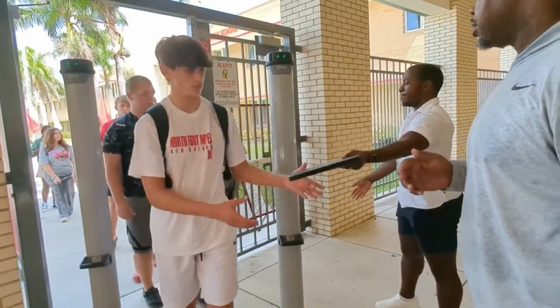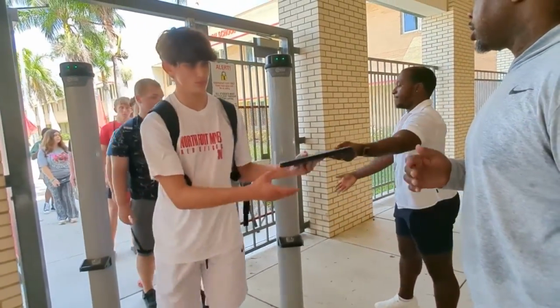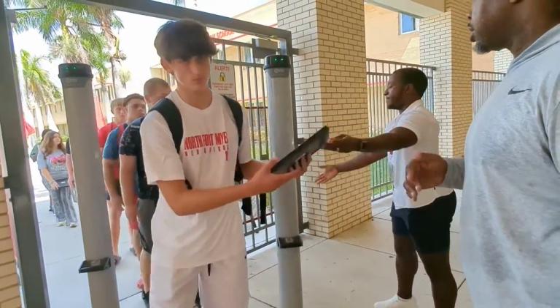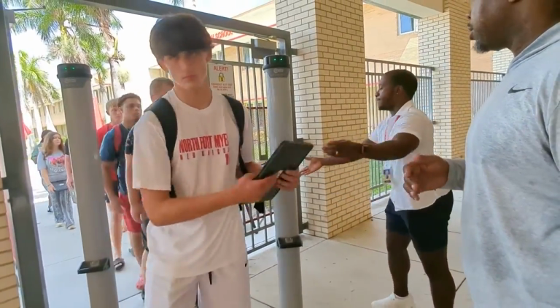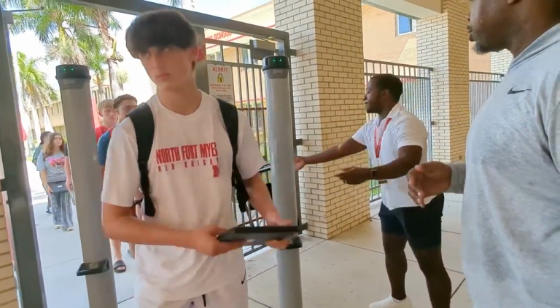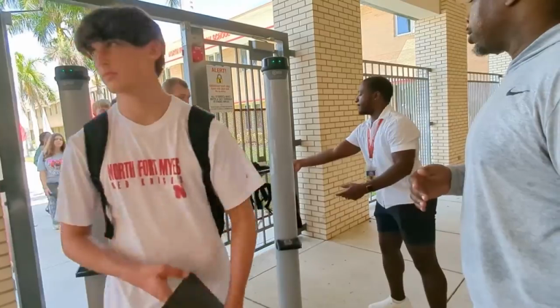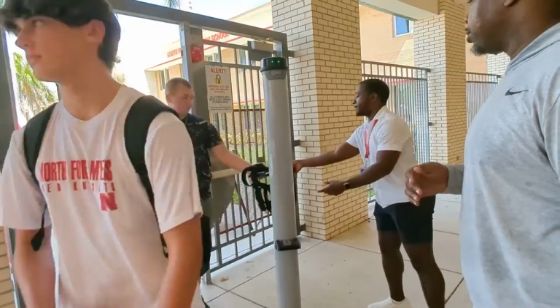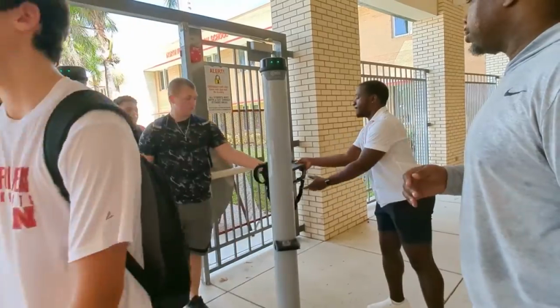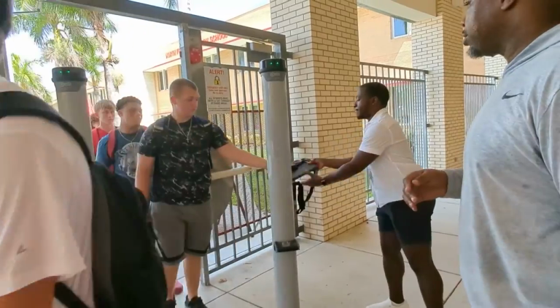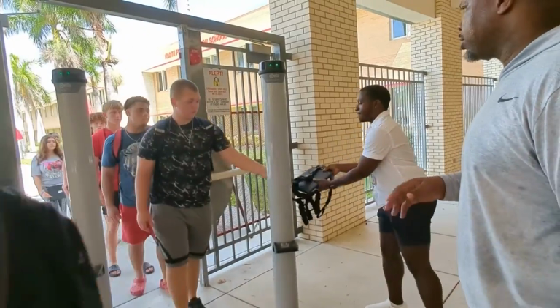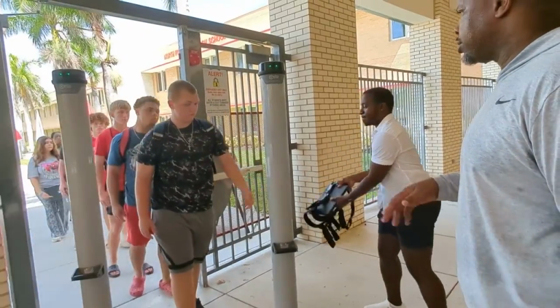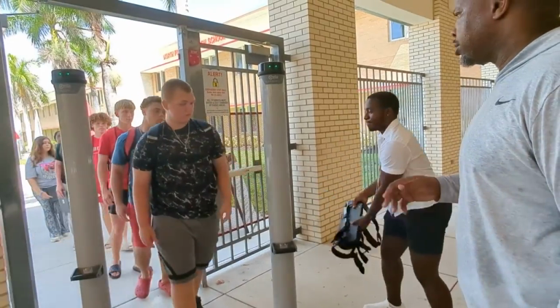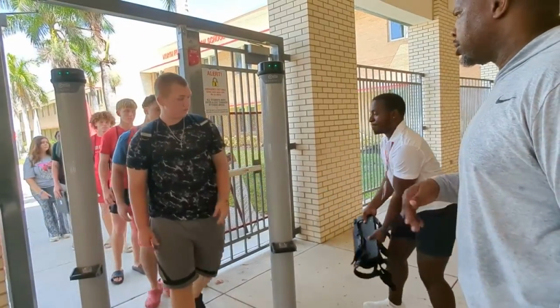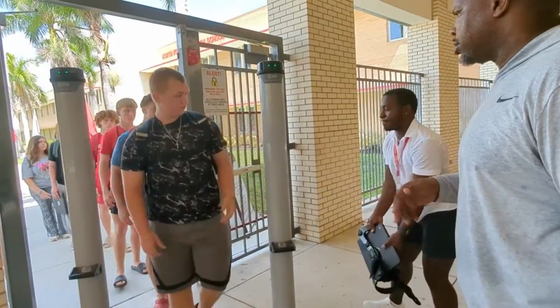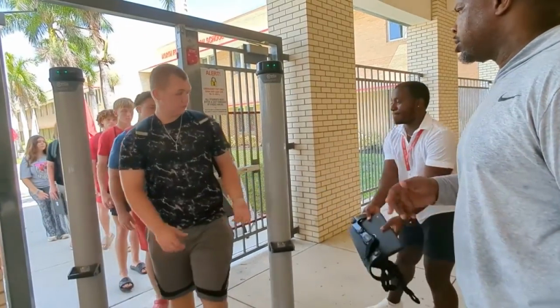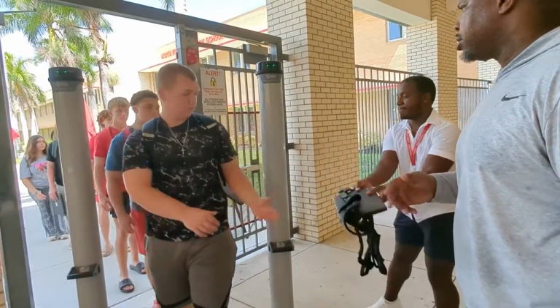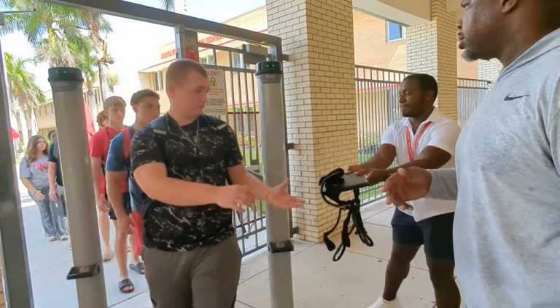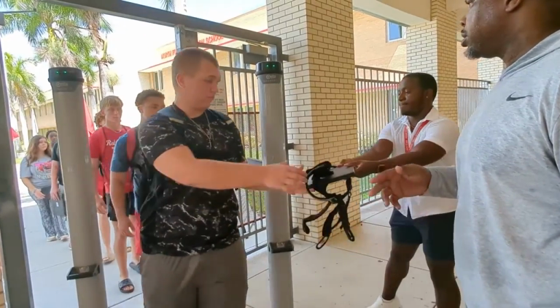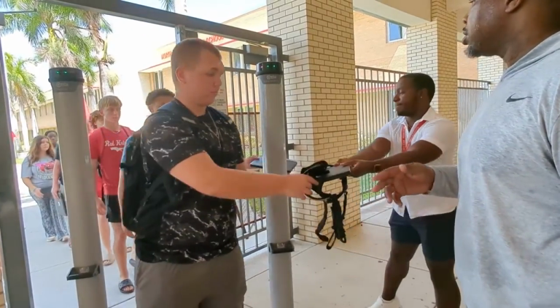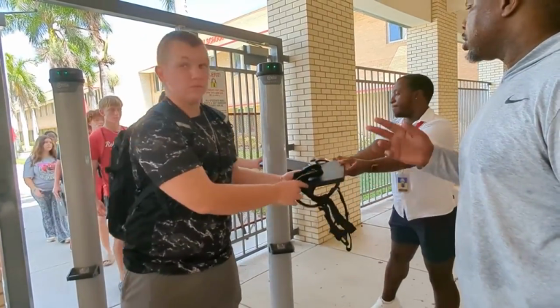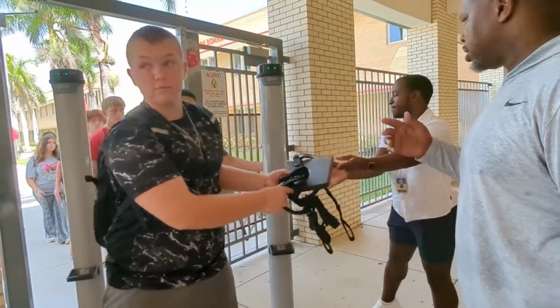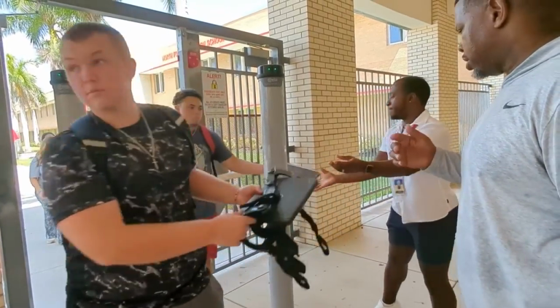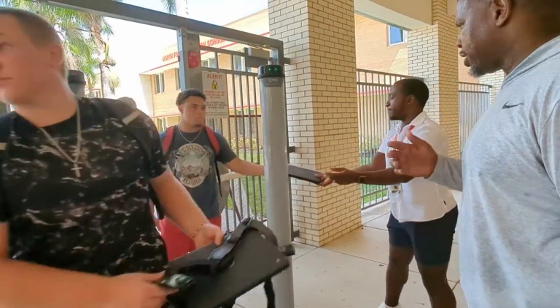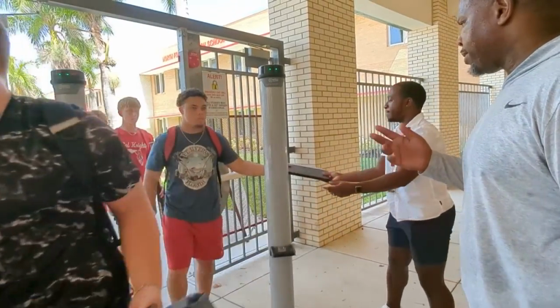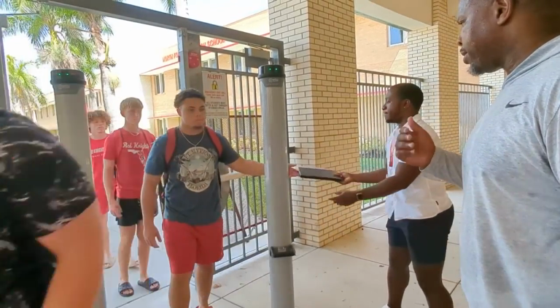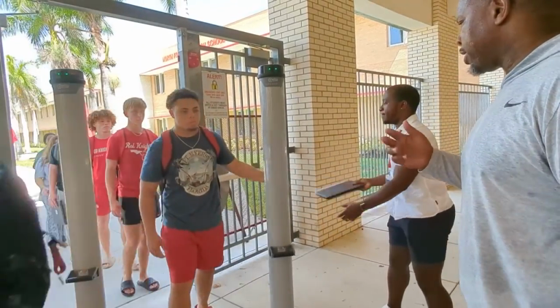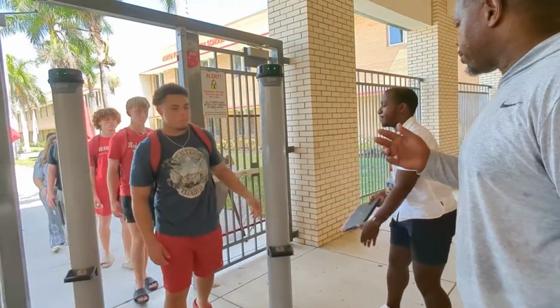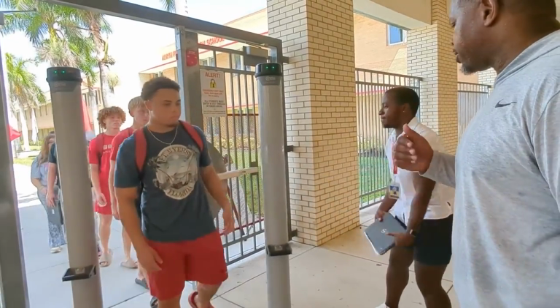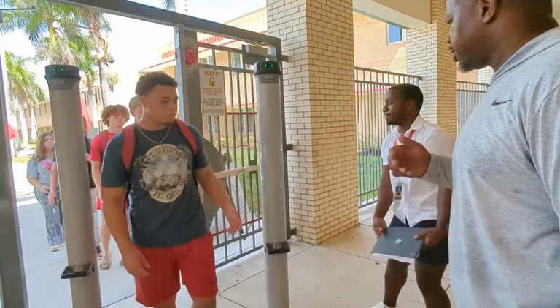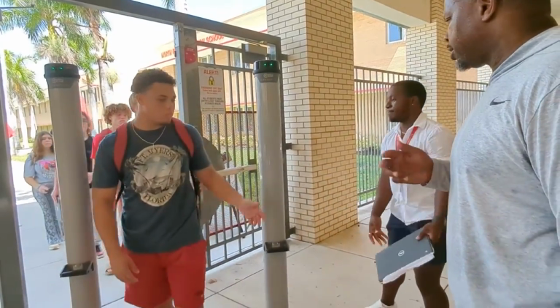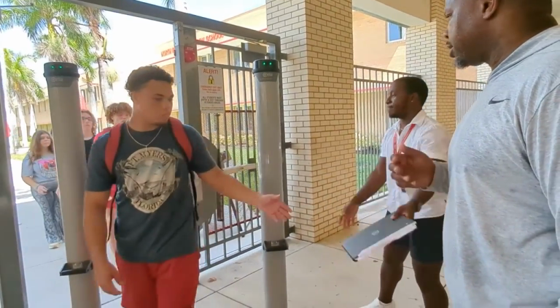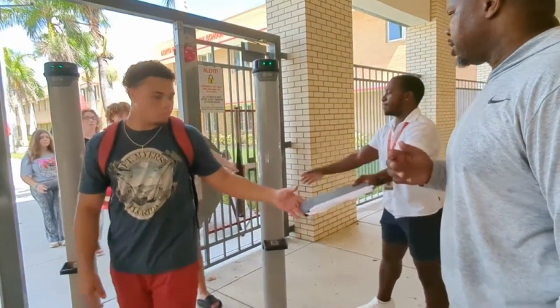You do not need to remove your cell phone, keys, jewelry, watches, belts, or shoes.